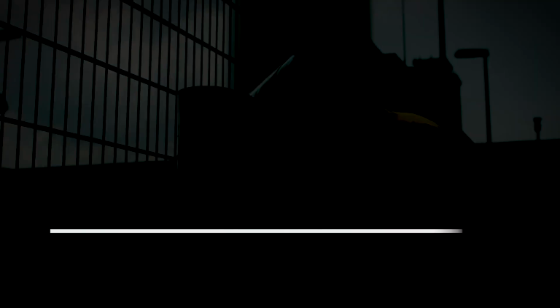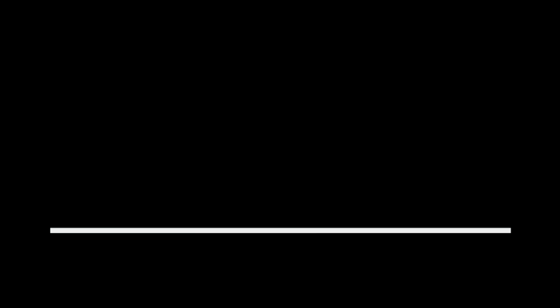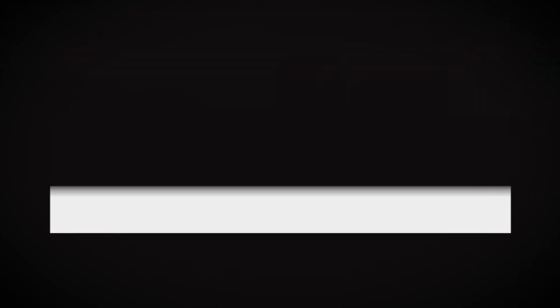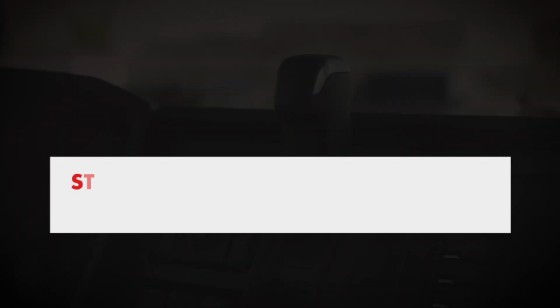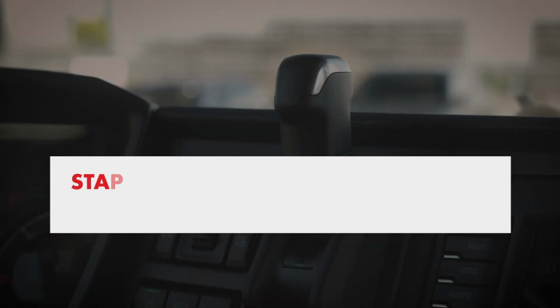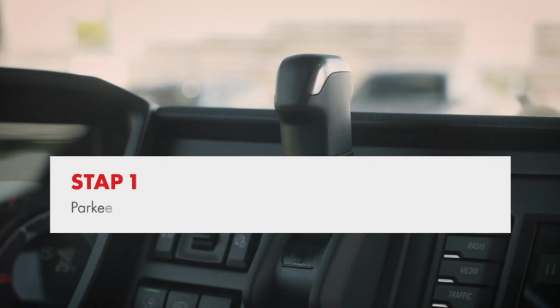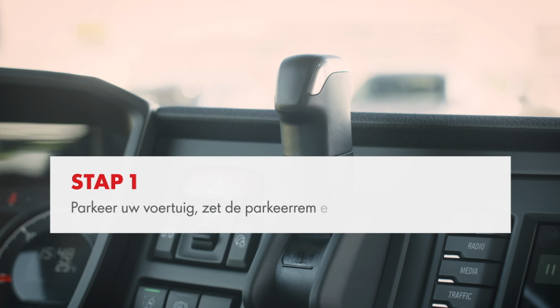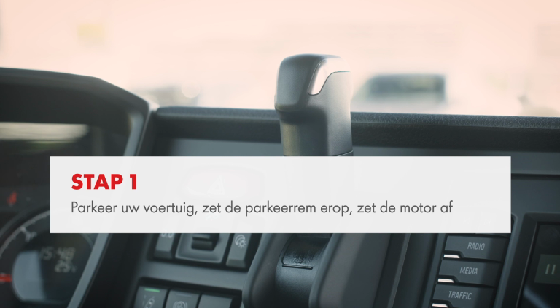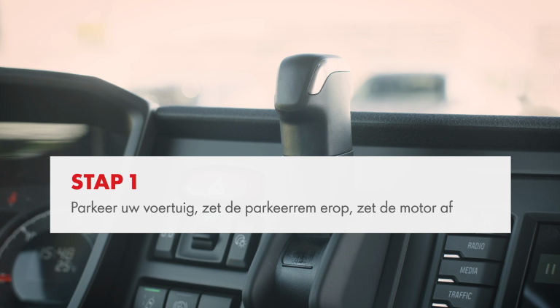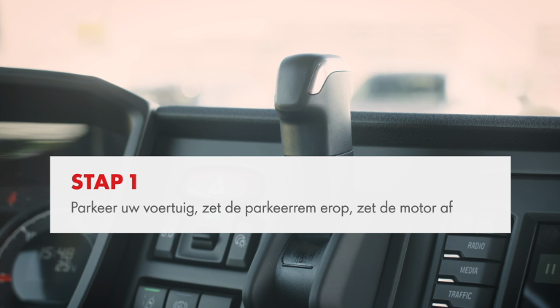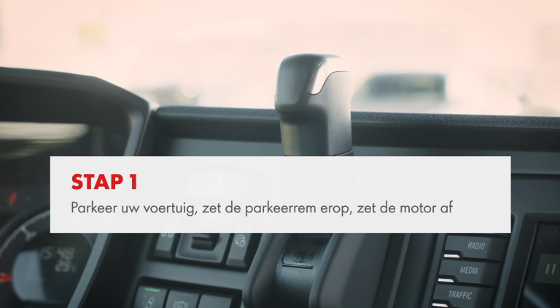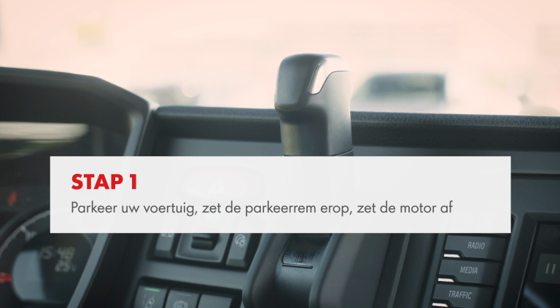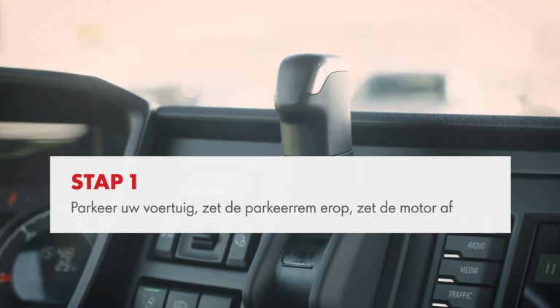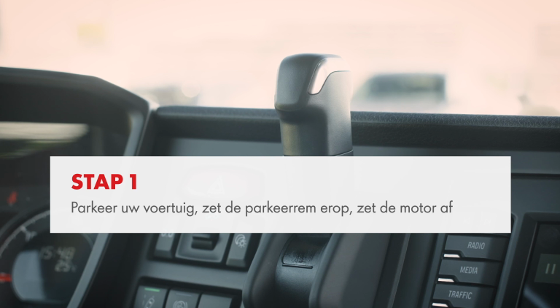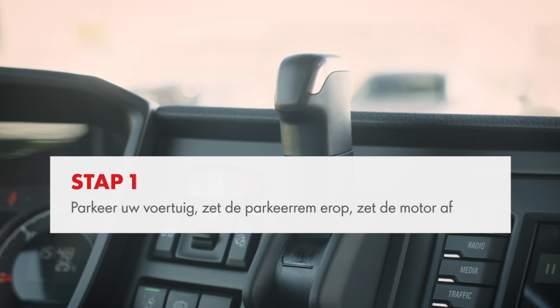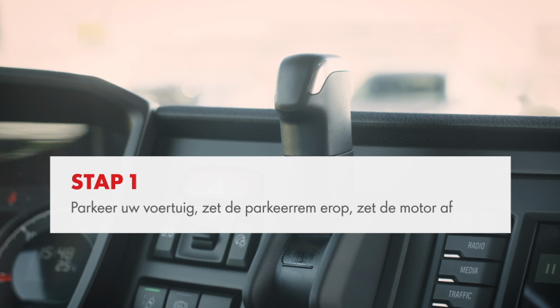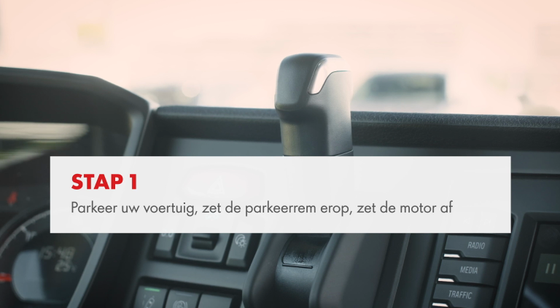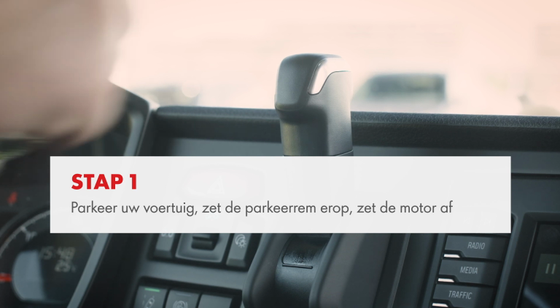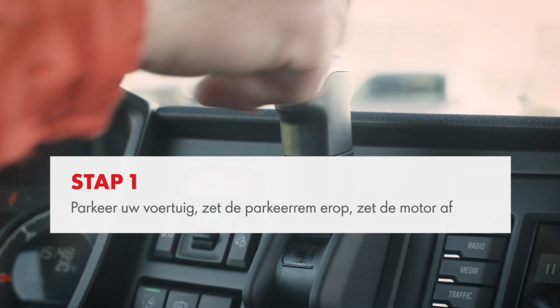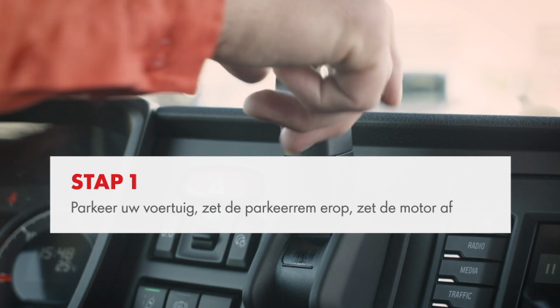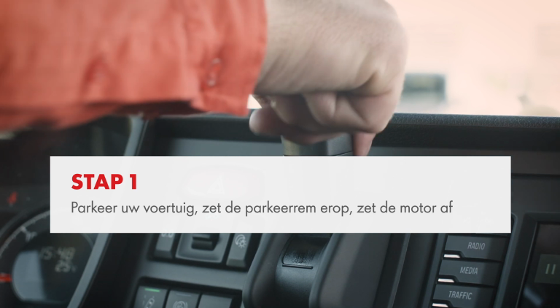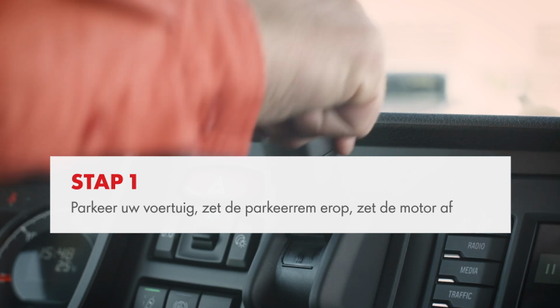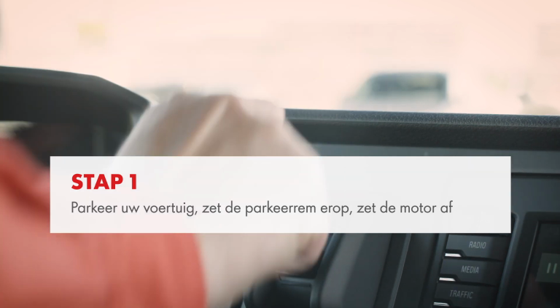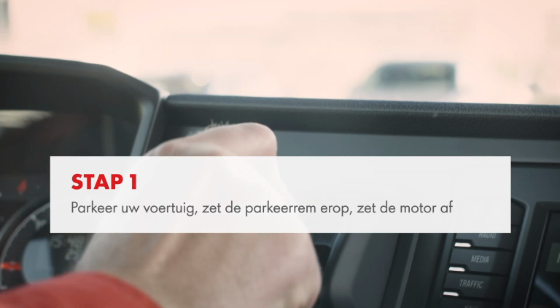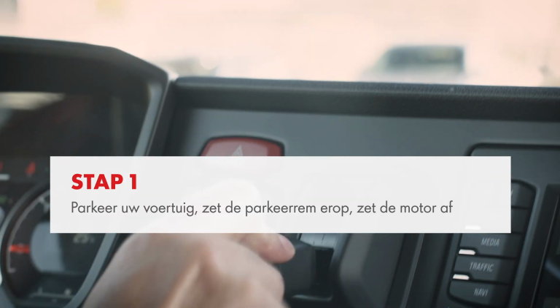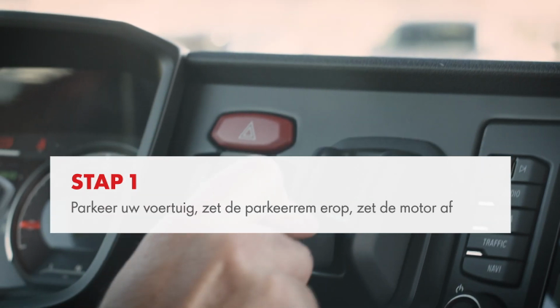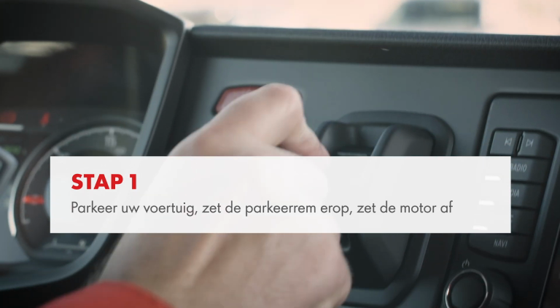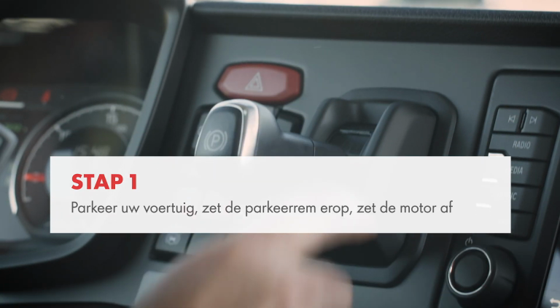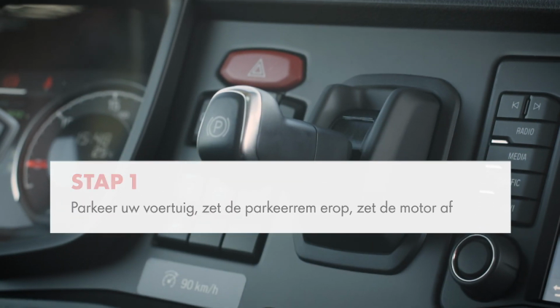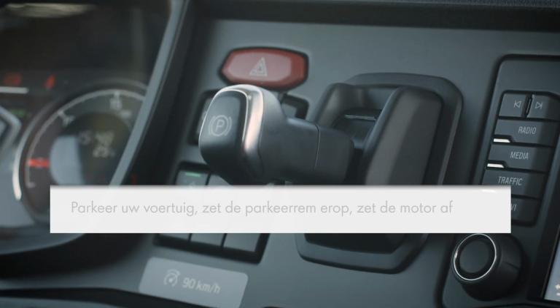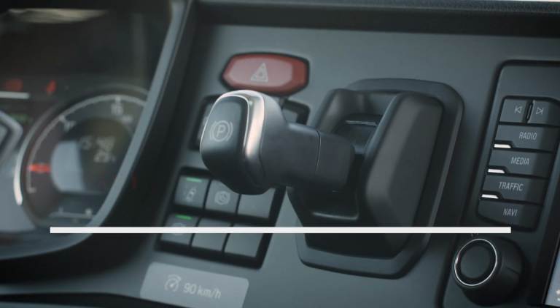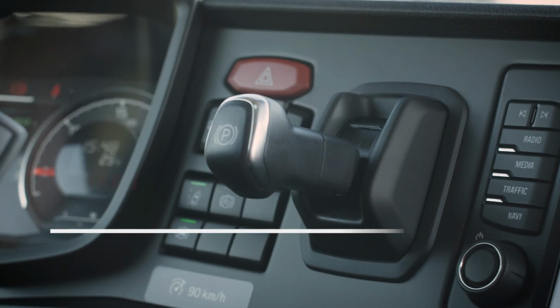Let's get started. Park your vehicle, engage the parking brake and turn off the engine.